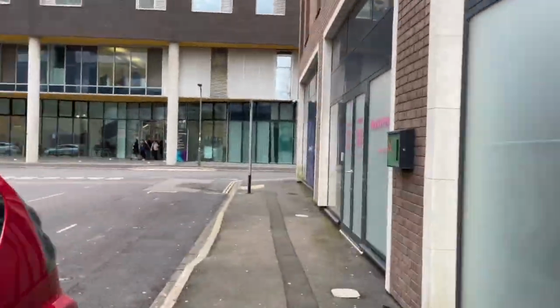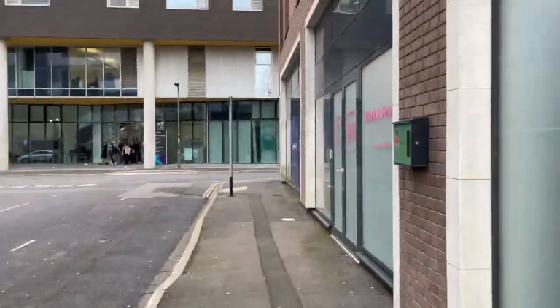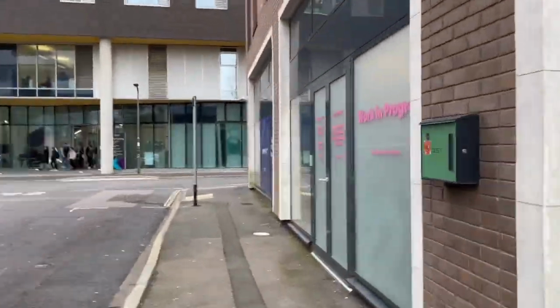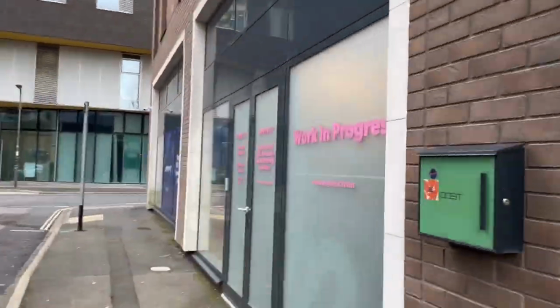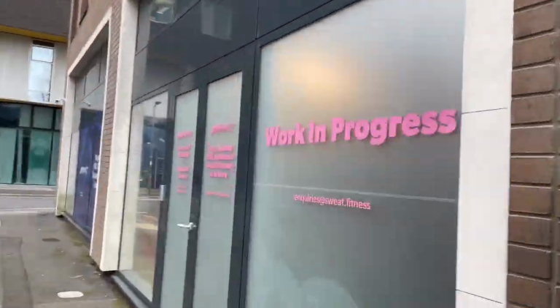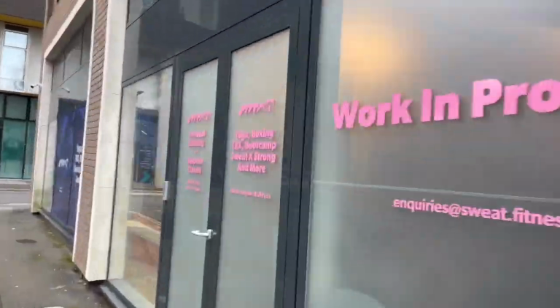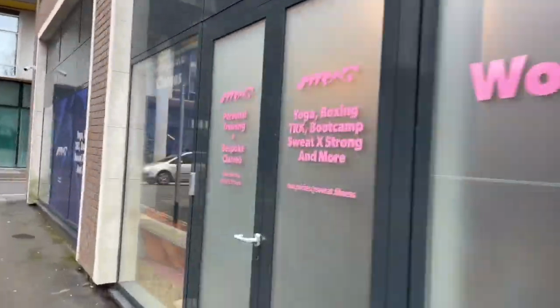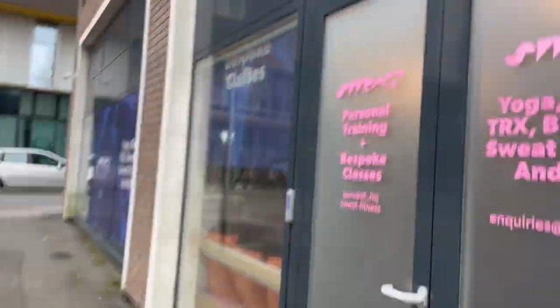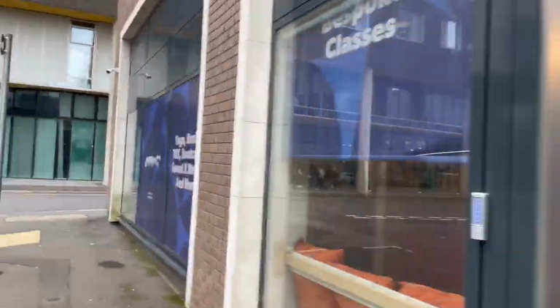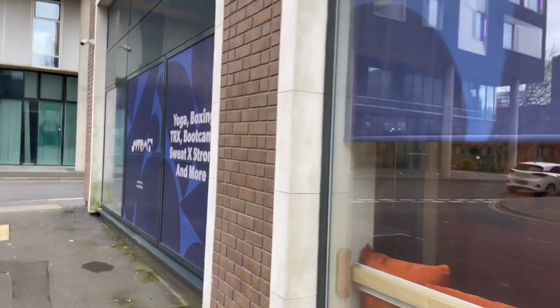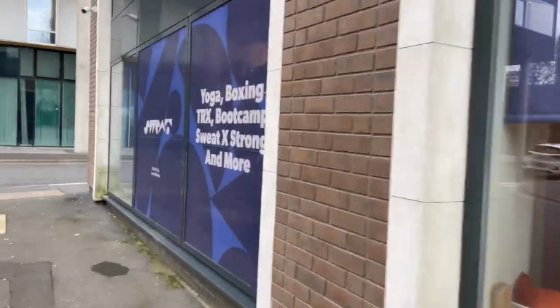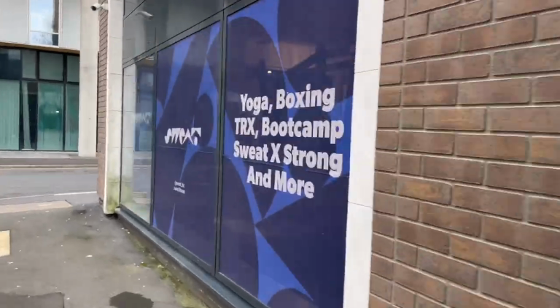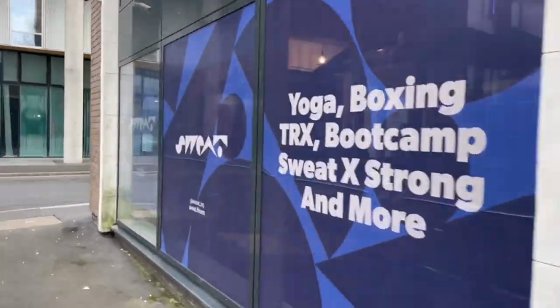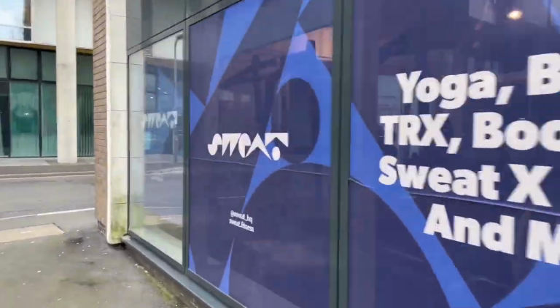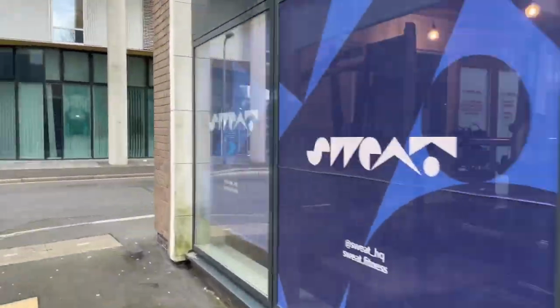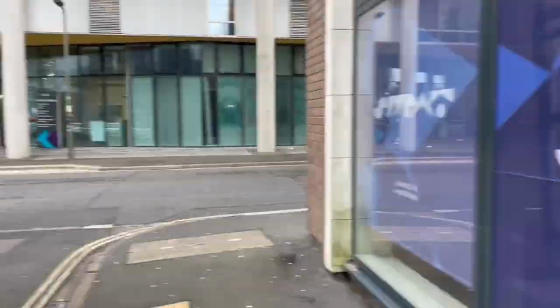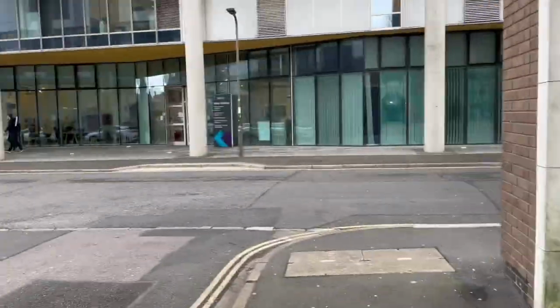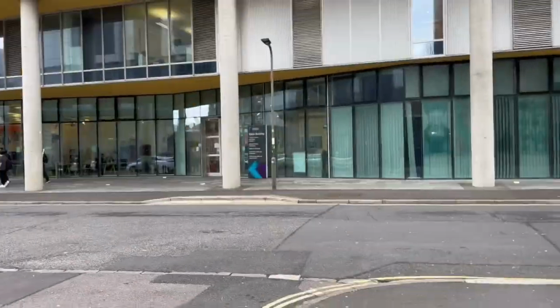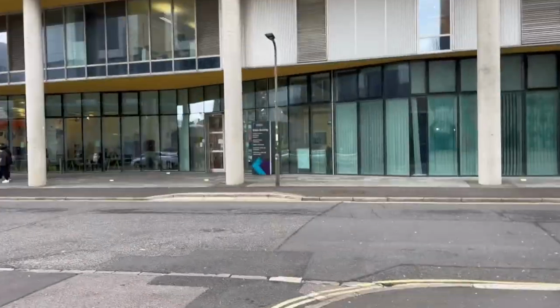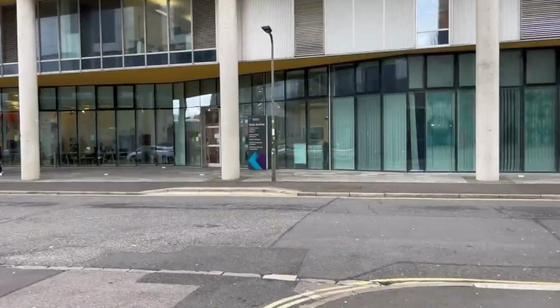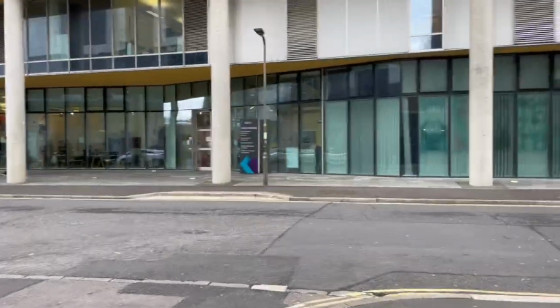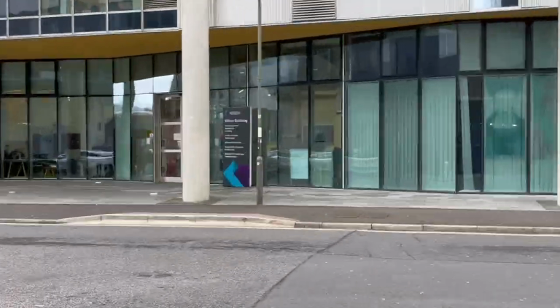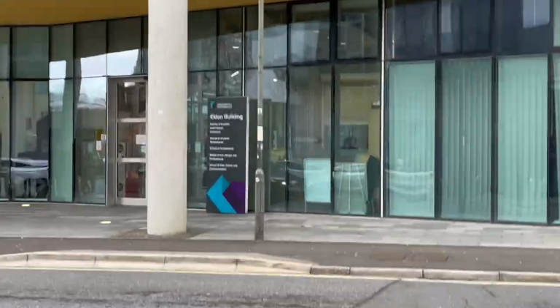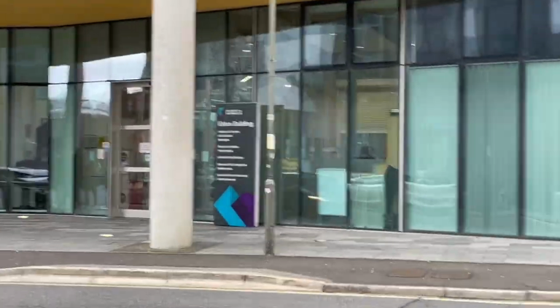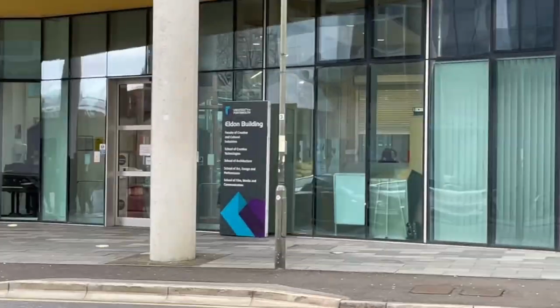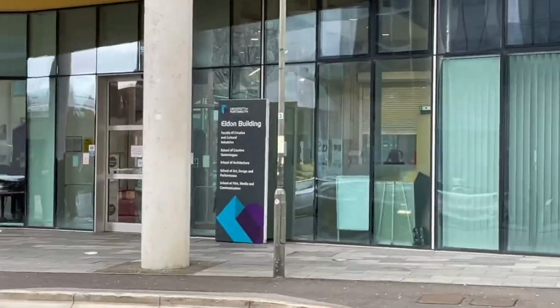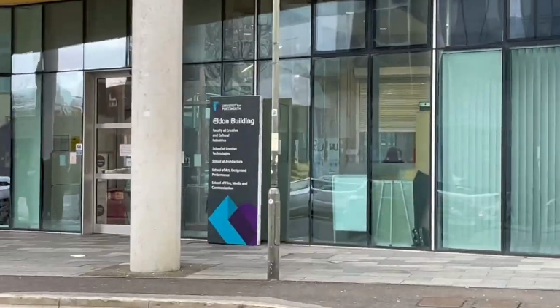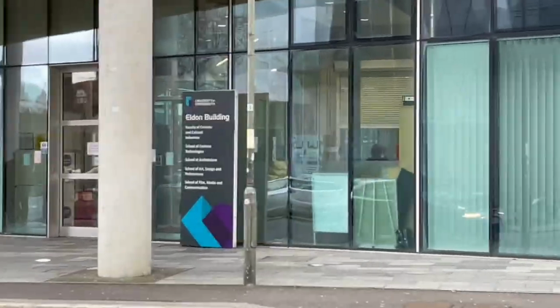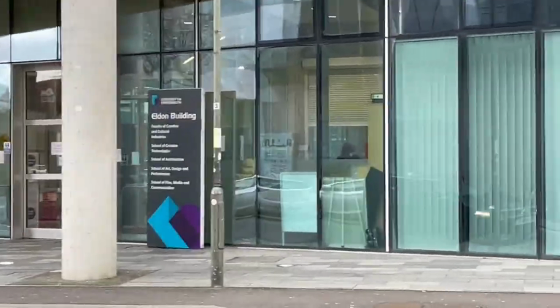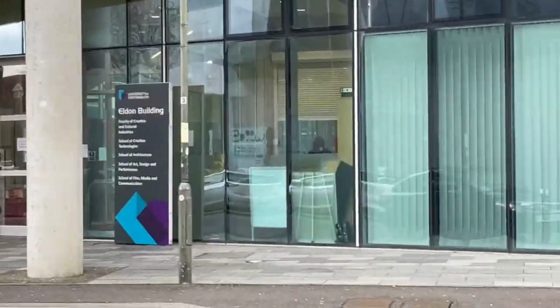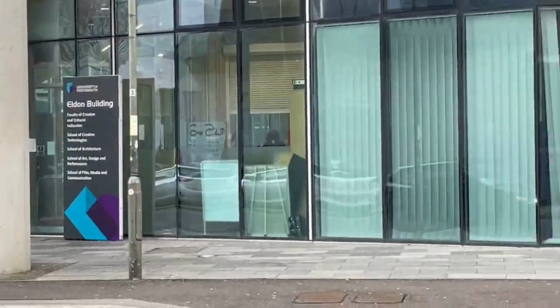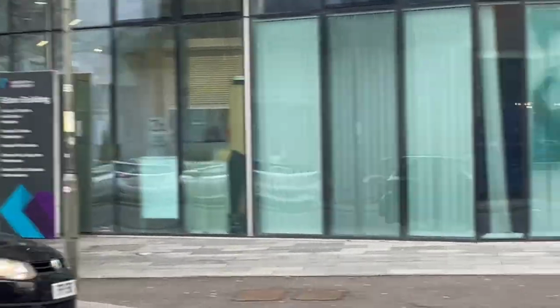I hope you had a nice time touring my accommodation with me. Thank you so much for watching.